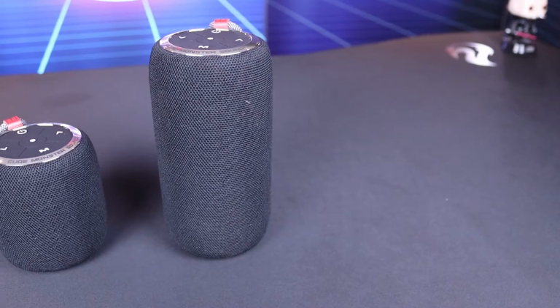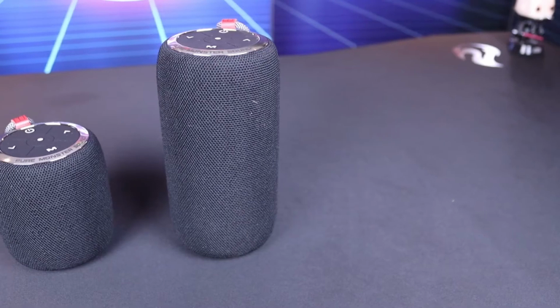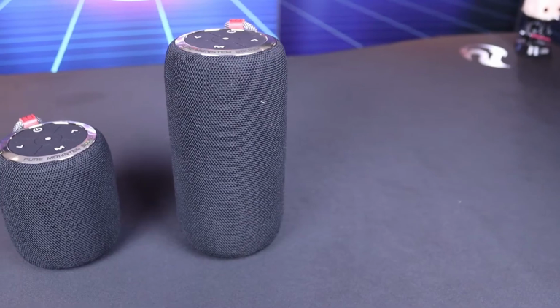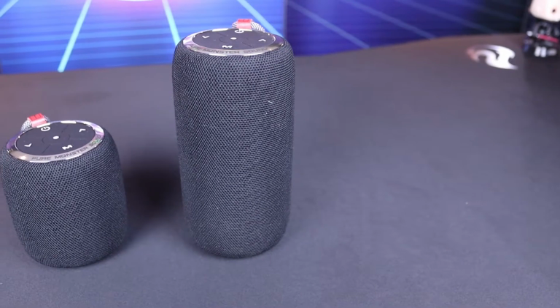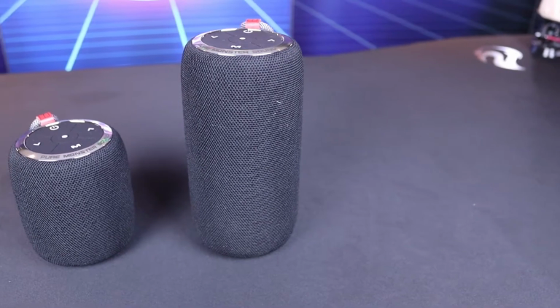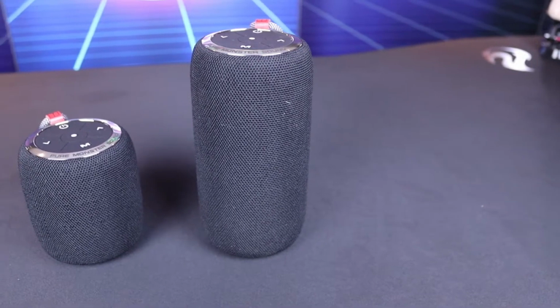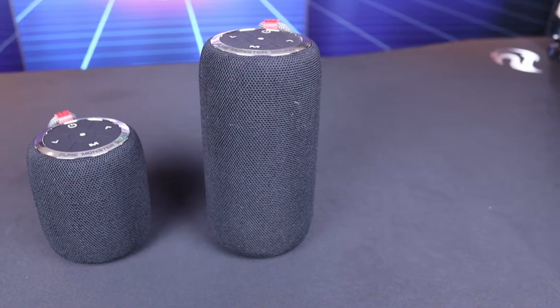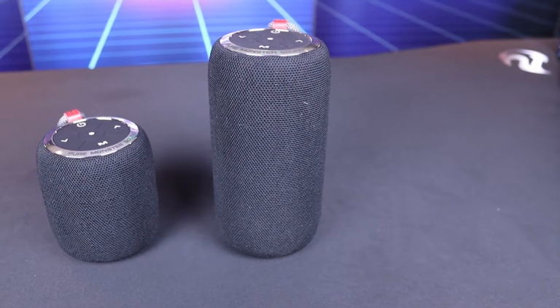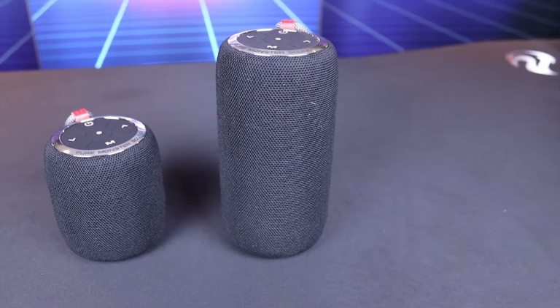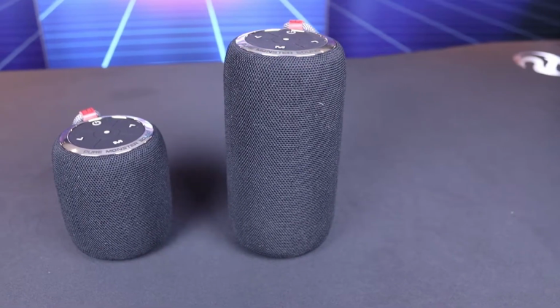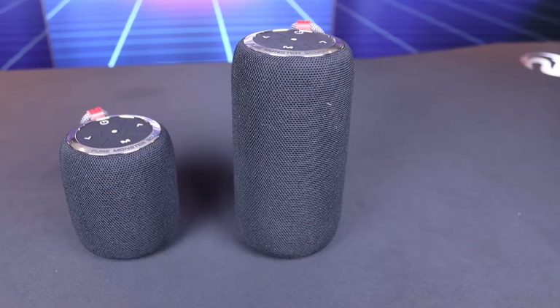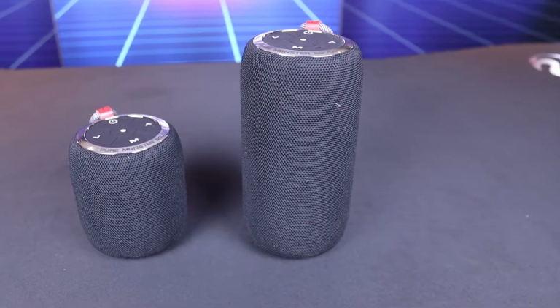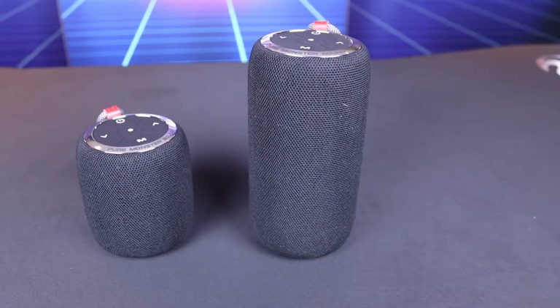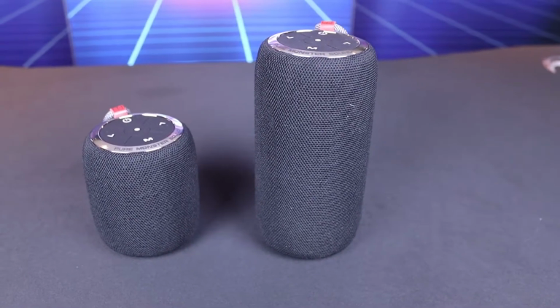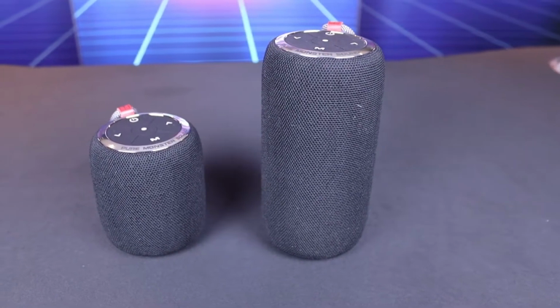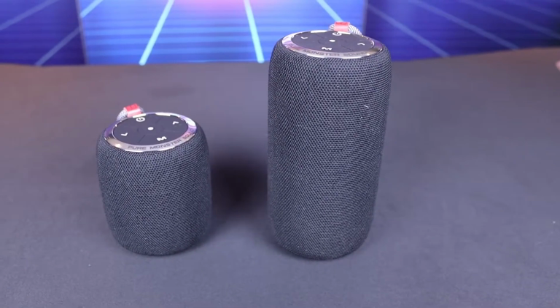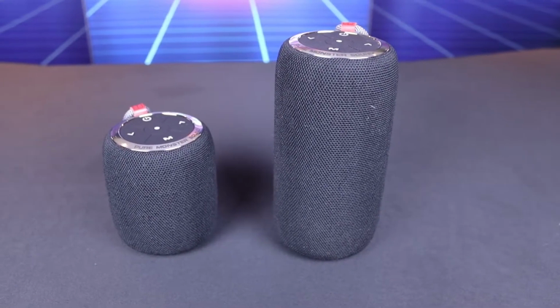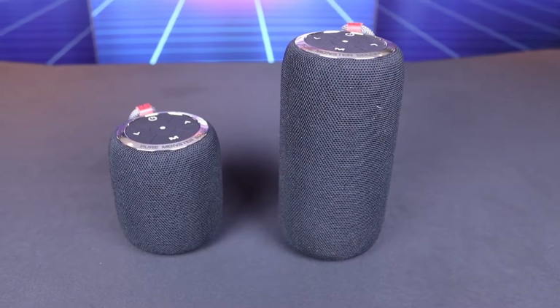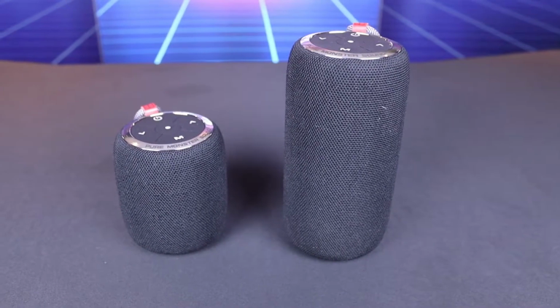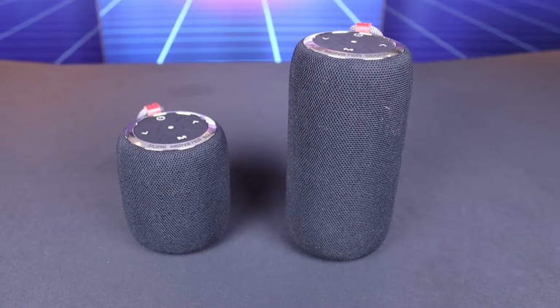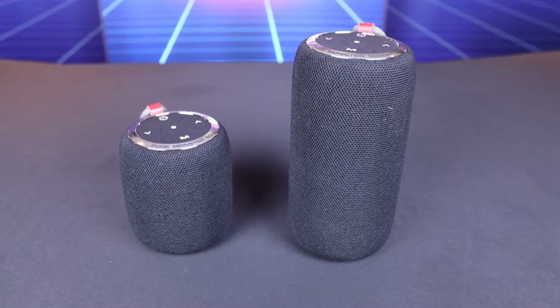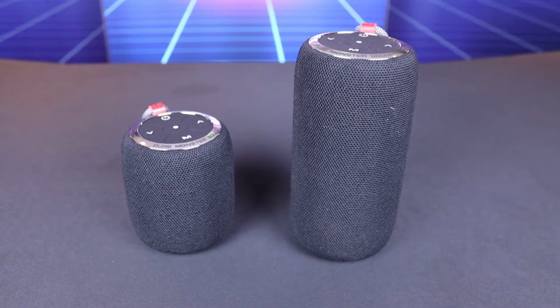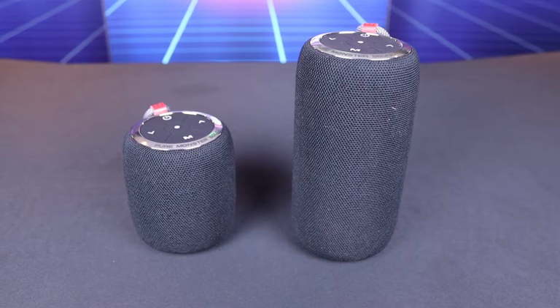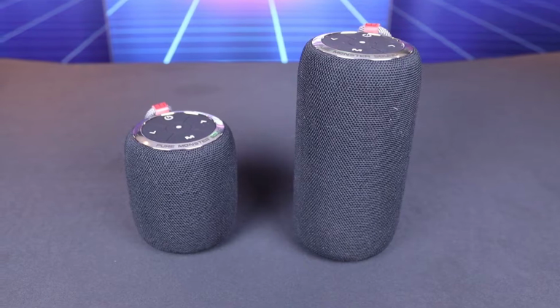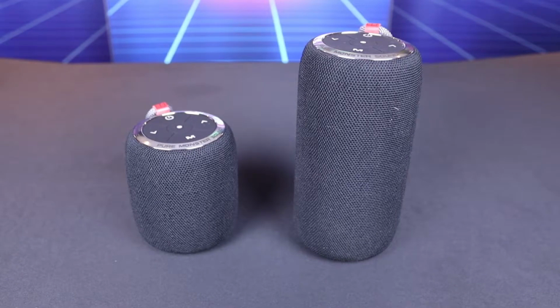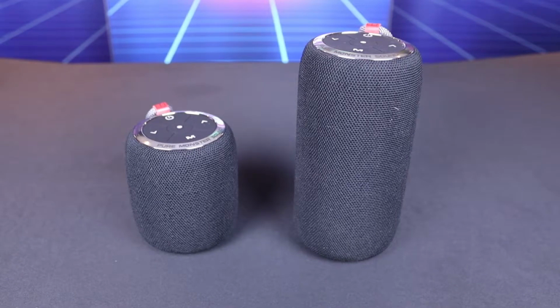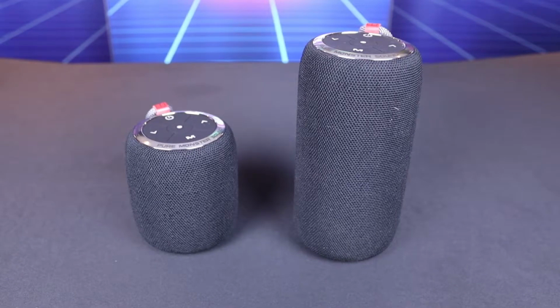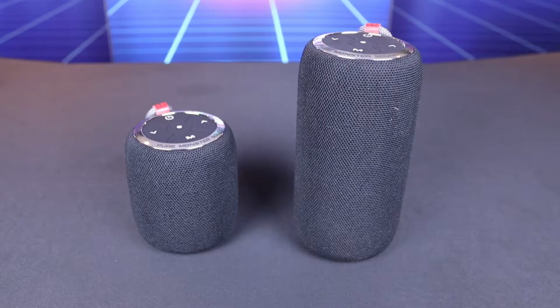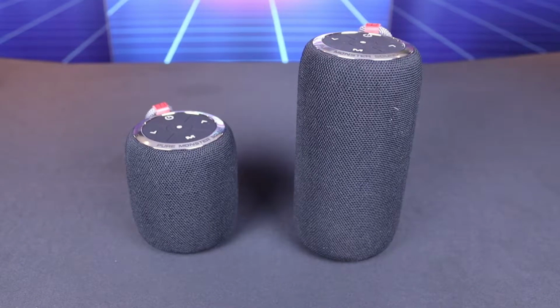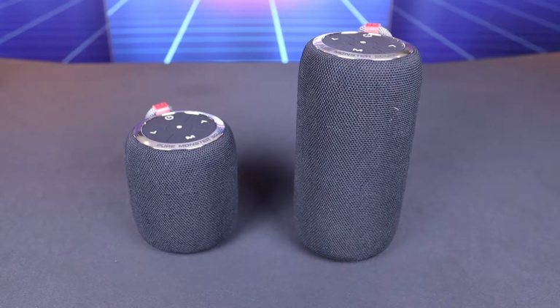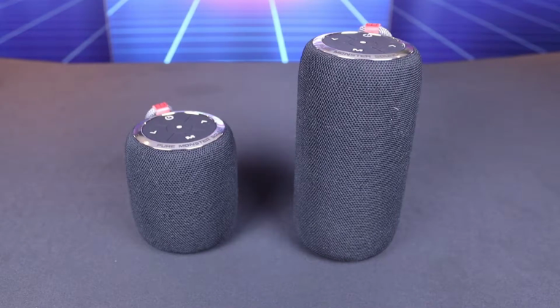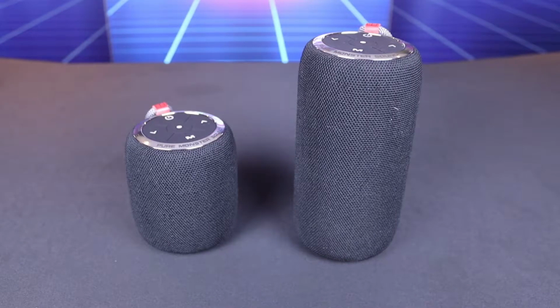Monsta Audio has made a comeback to South Africa and I got a box full of Bluetooth goodness — and of course I went for the speakers first.